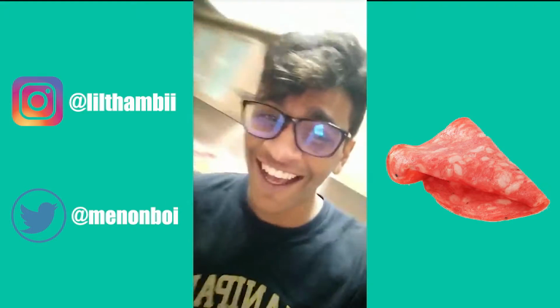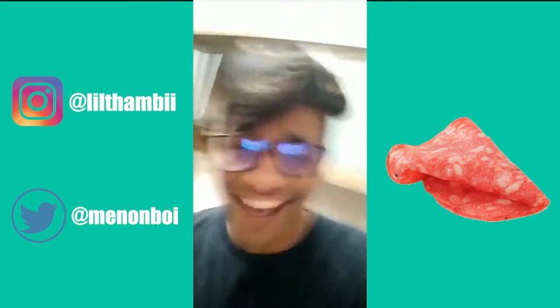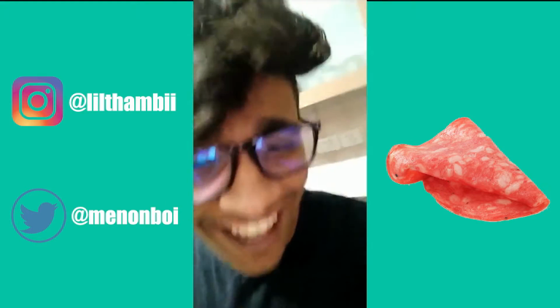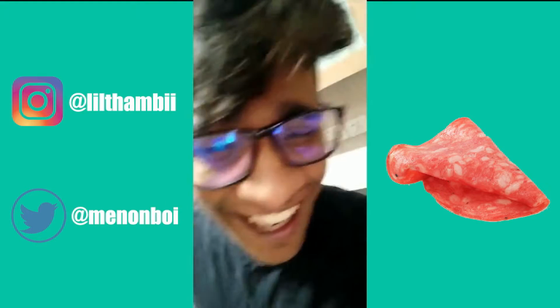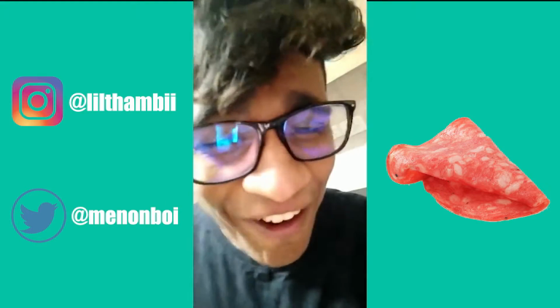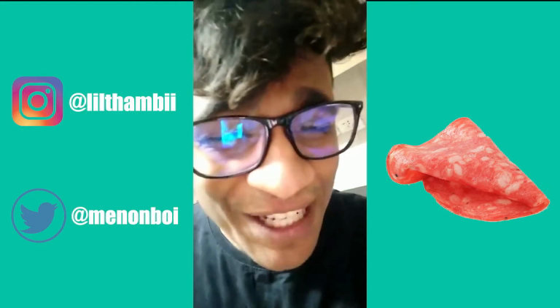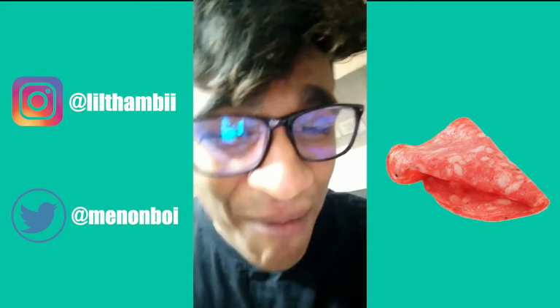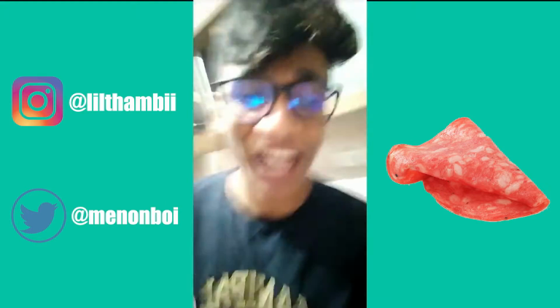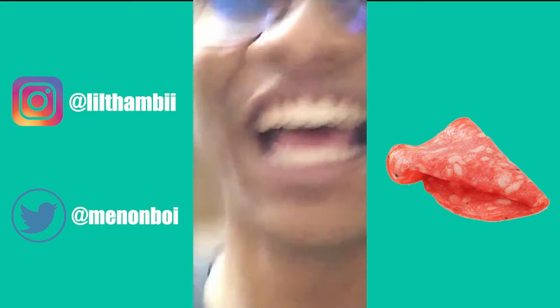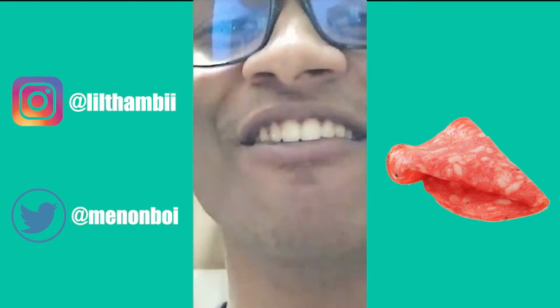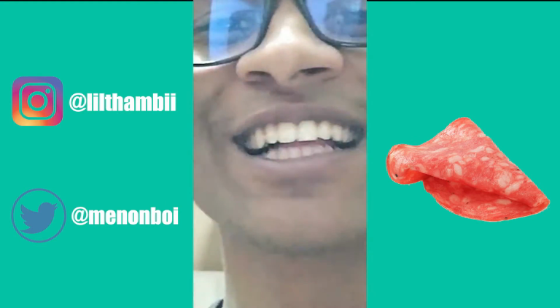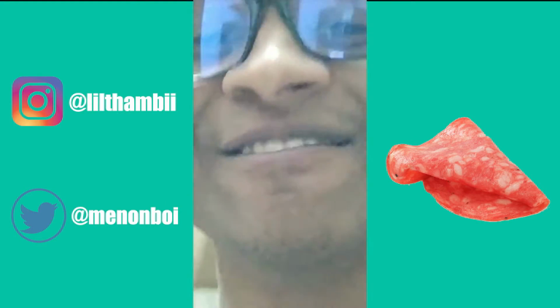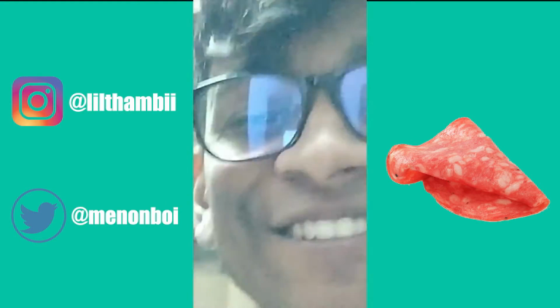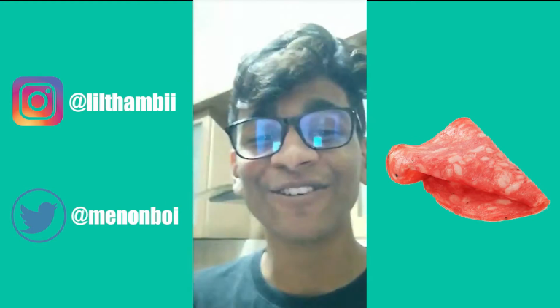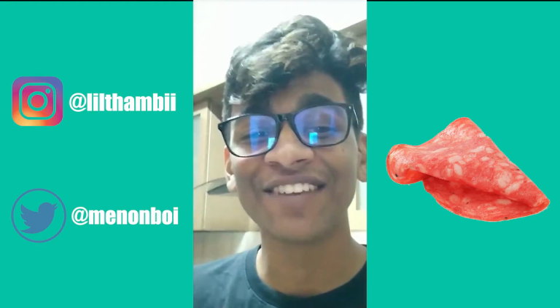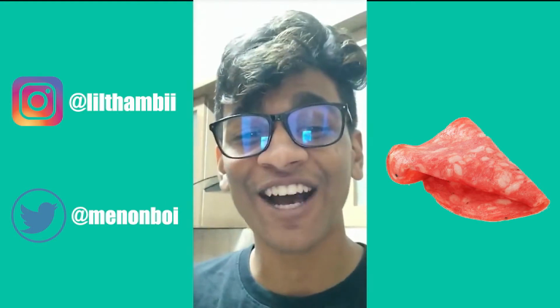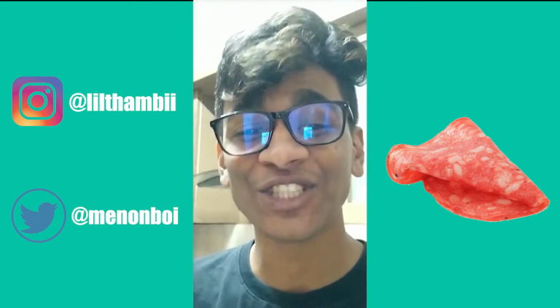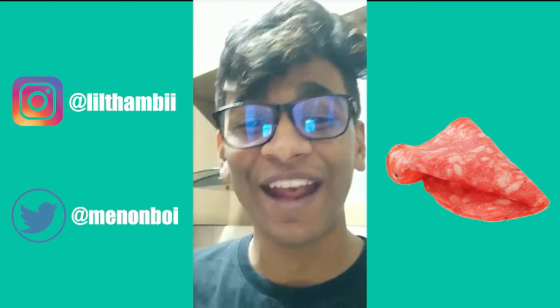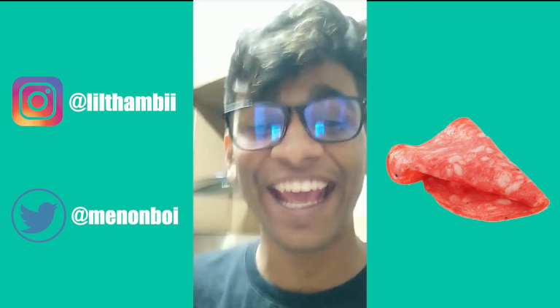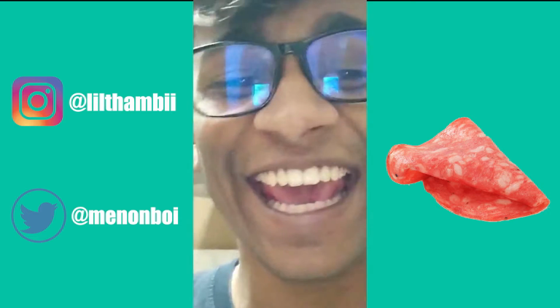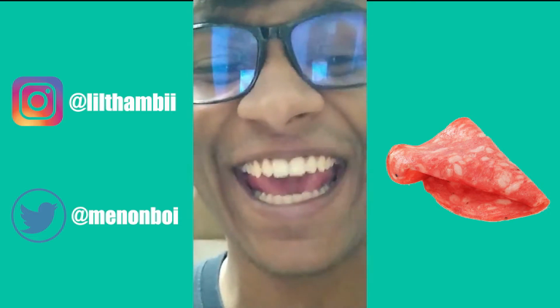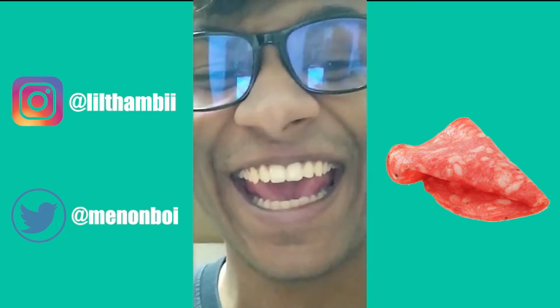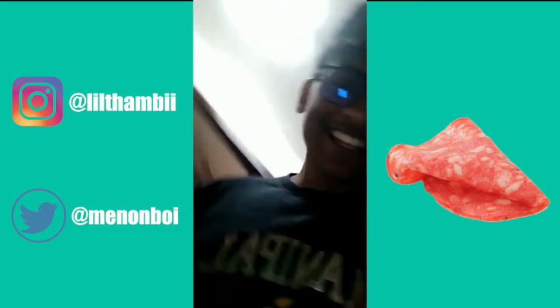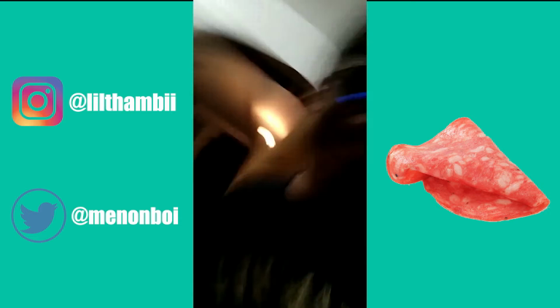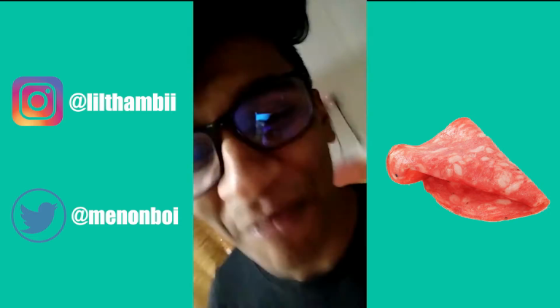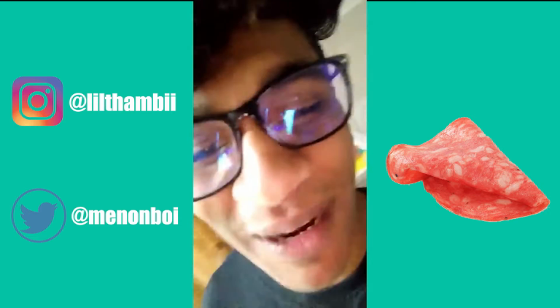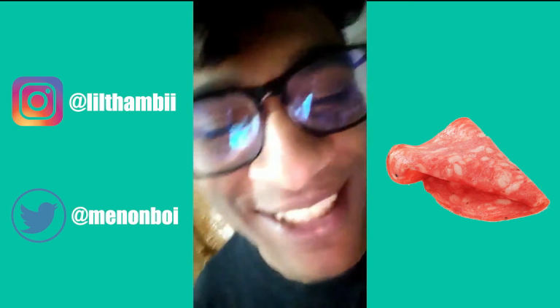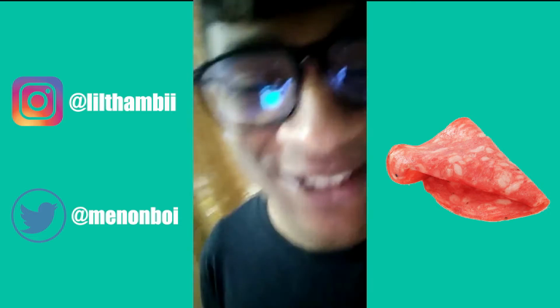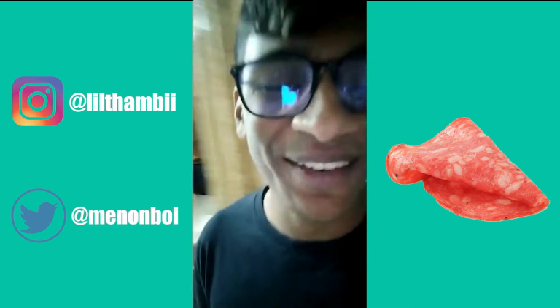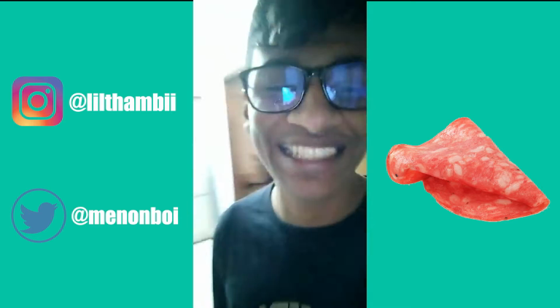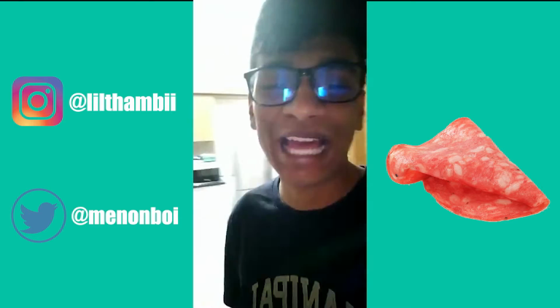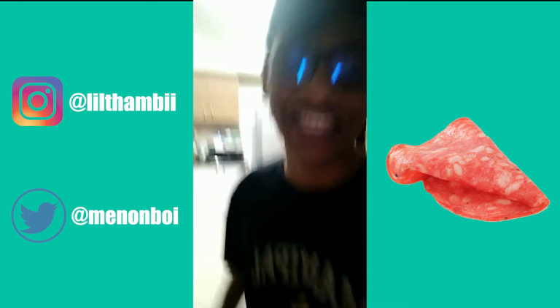Hey, what's up? Welcome to cooking with Ashwai. Step one is cooking with salami.